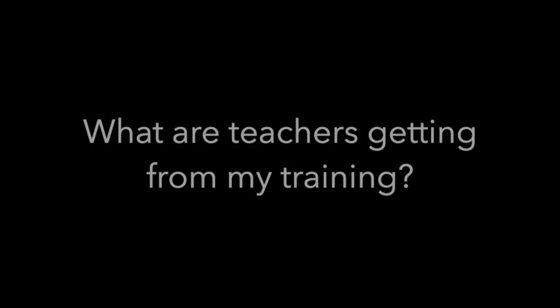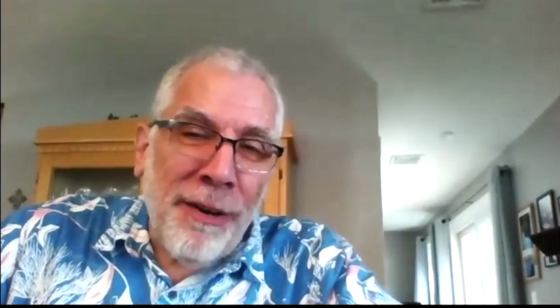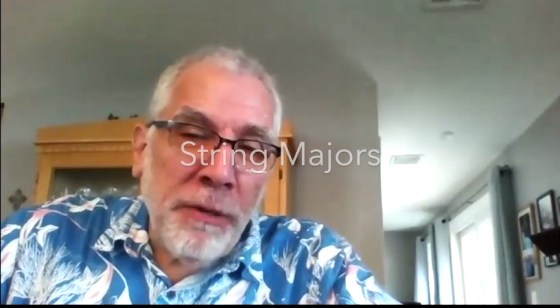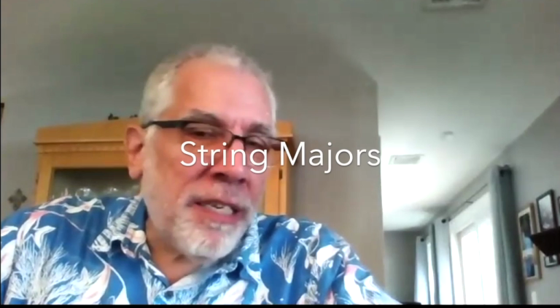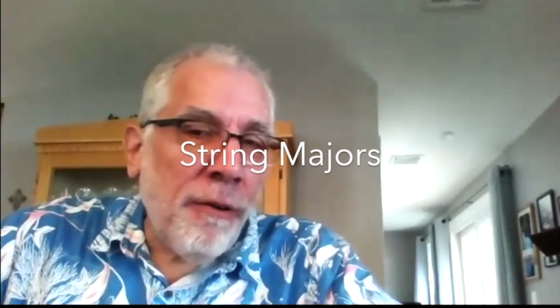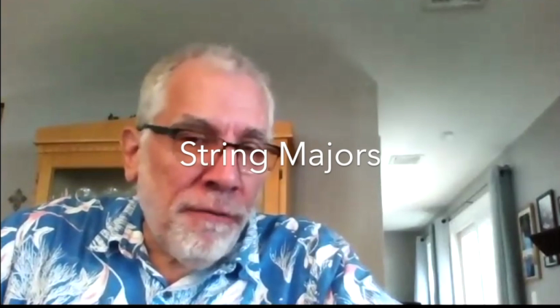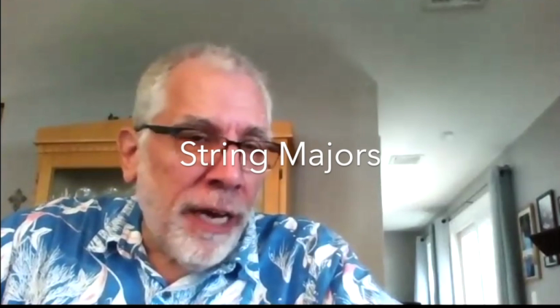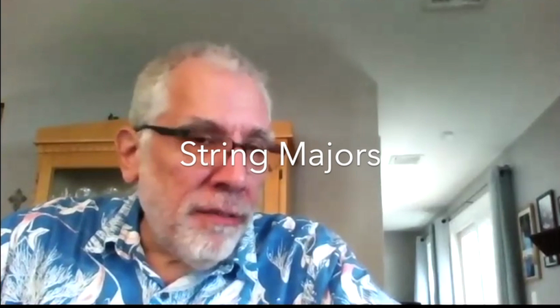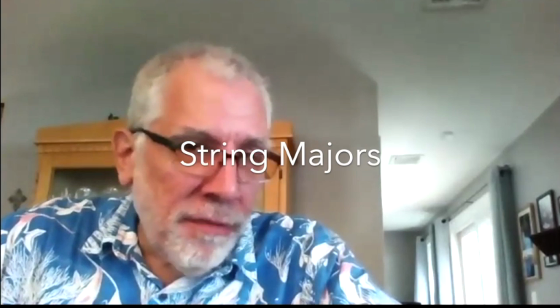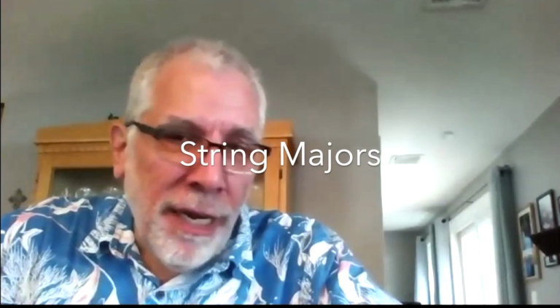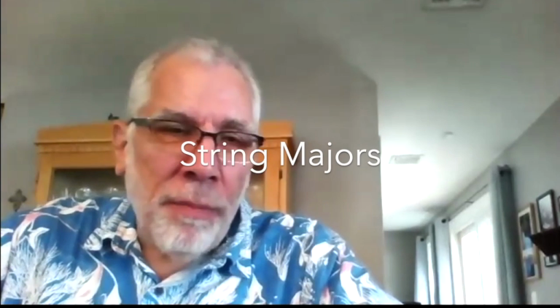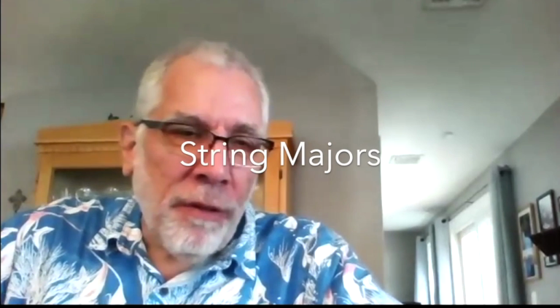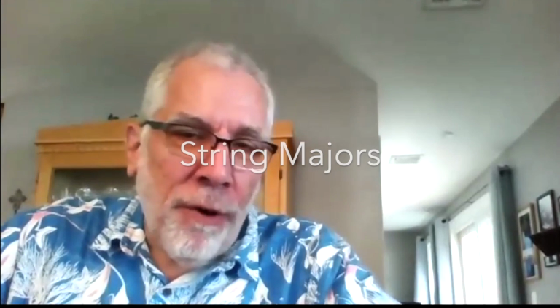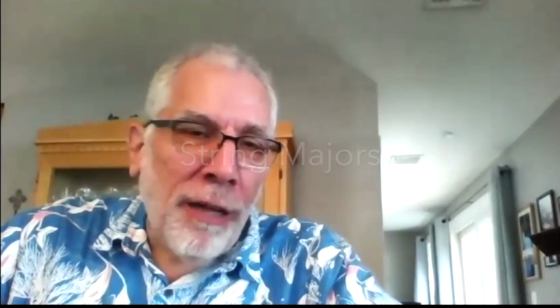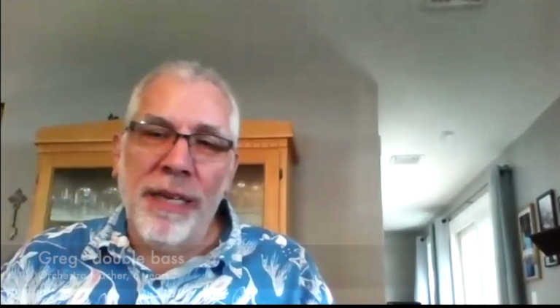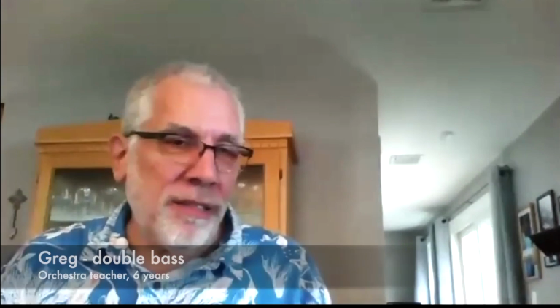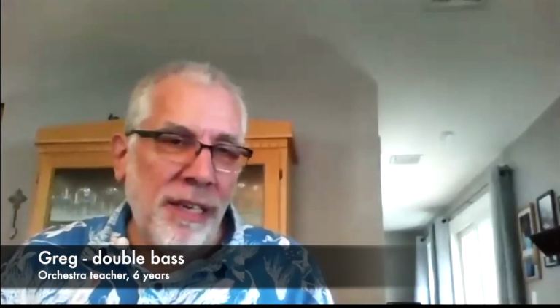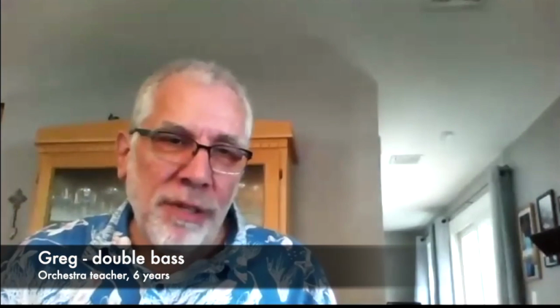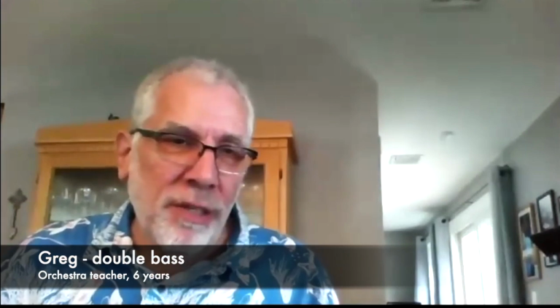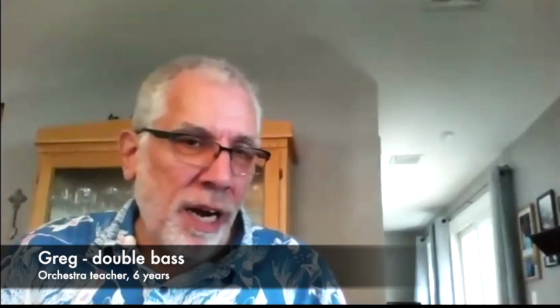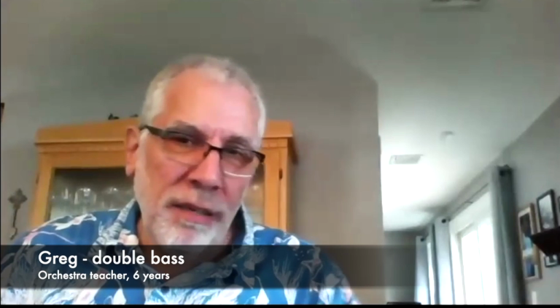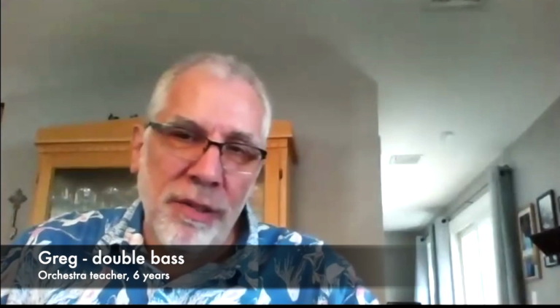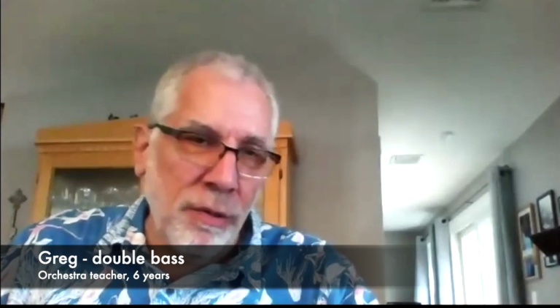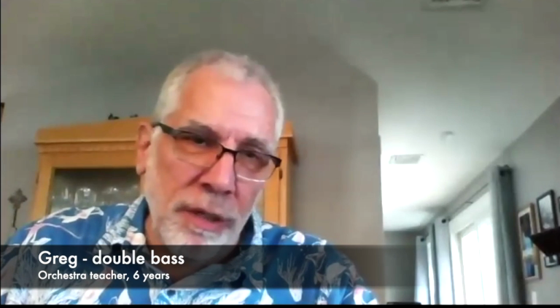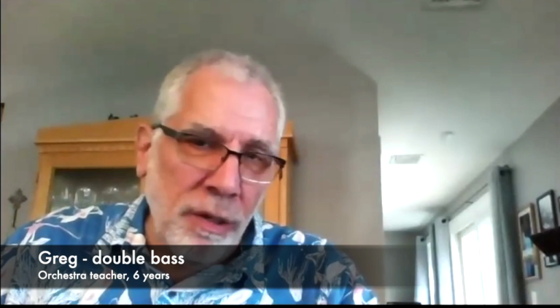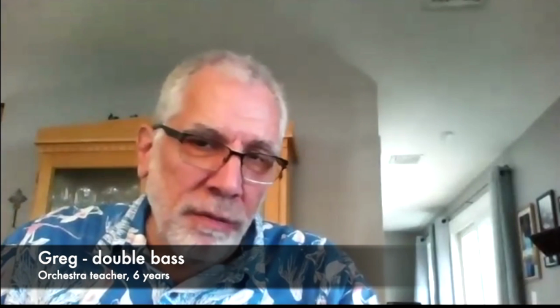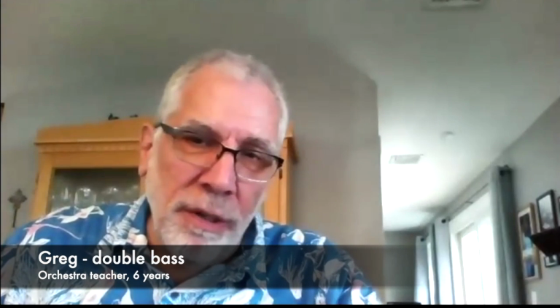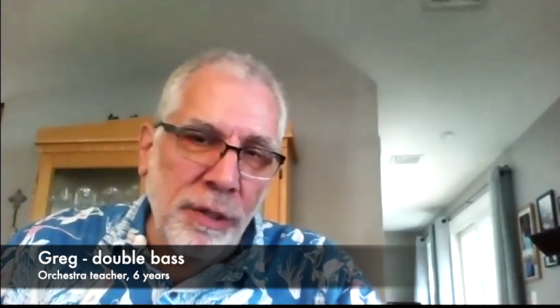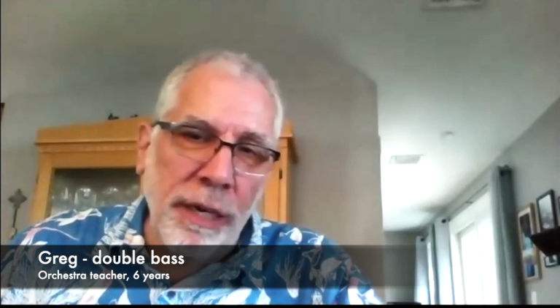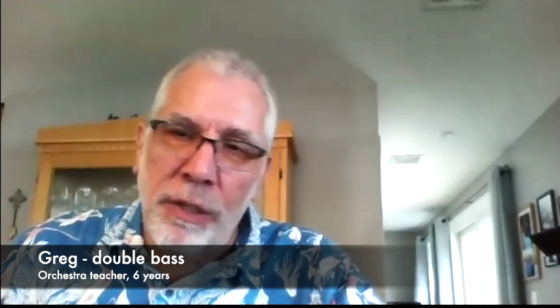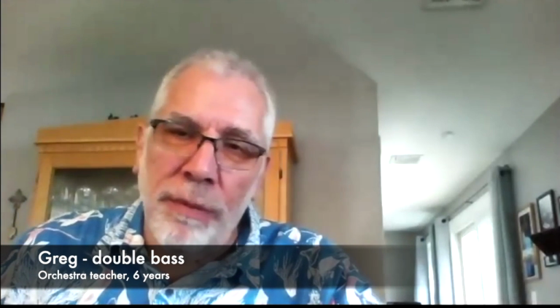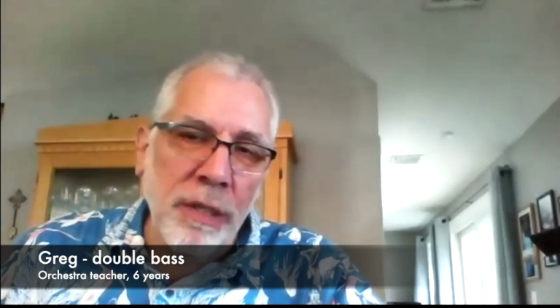I was fairly terrified about the fall. I never had to, you know, start students on string instruments.